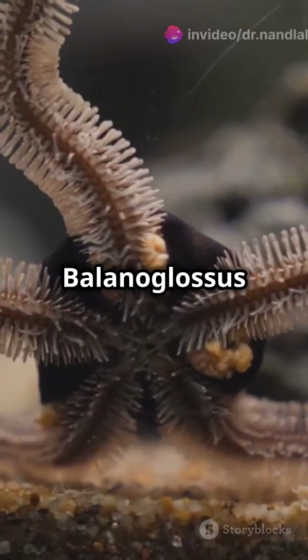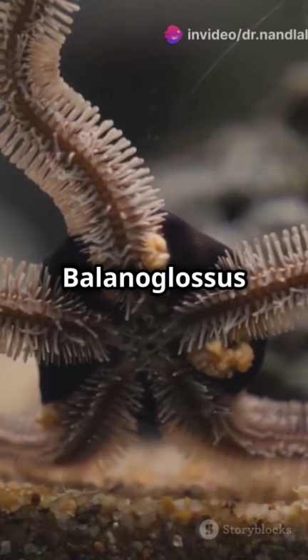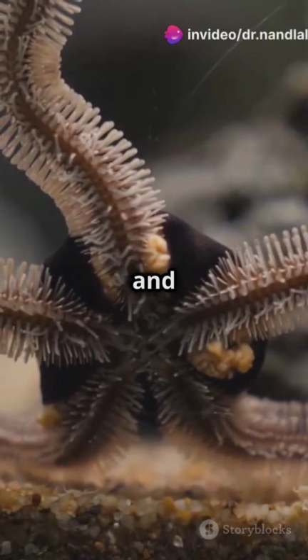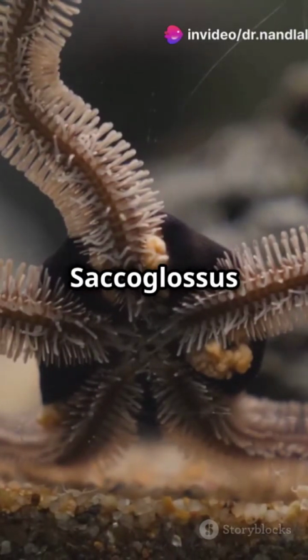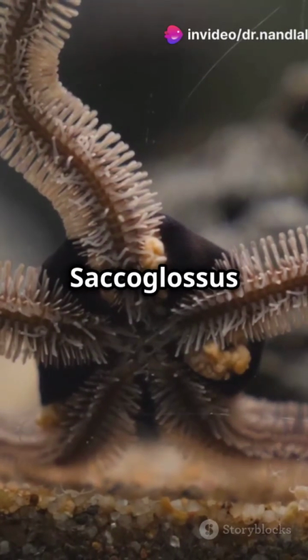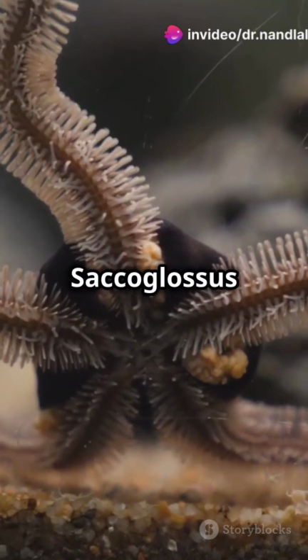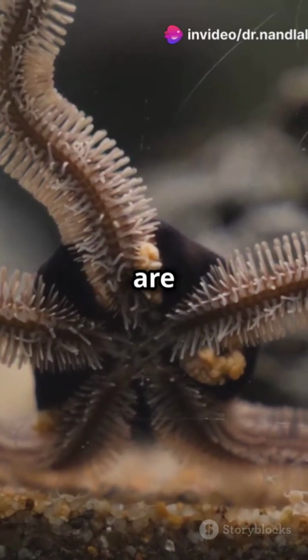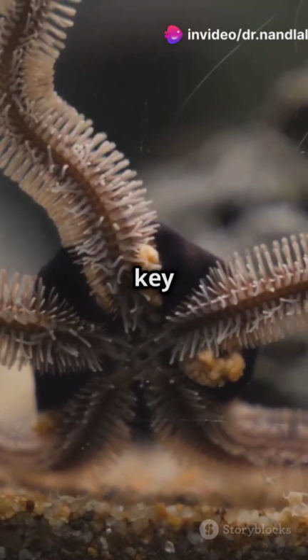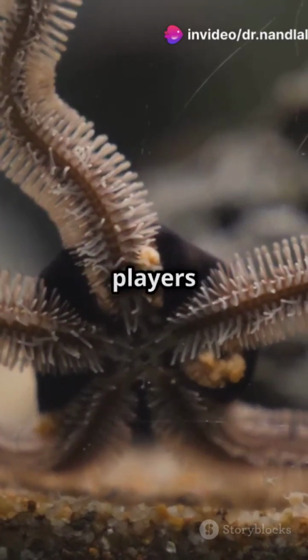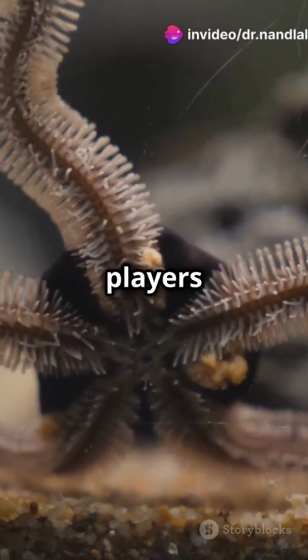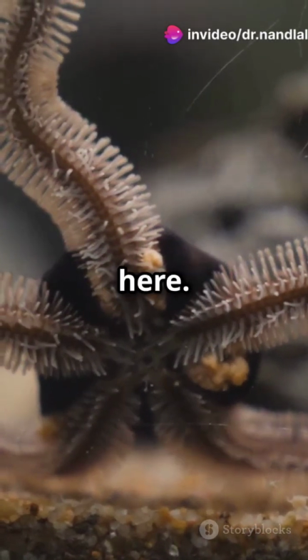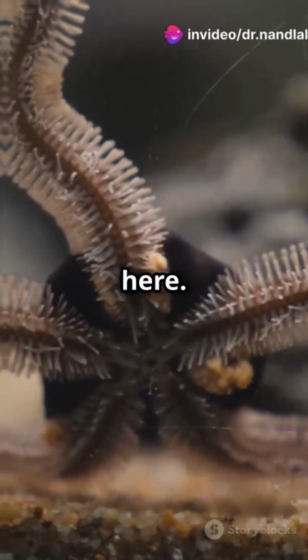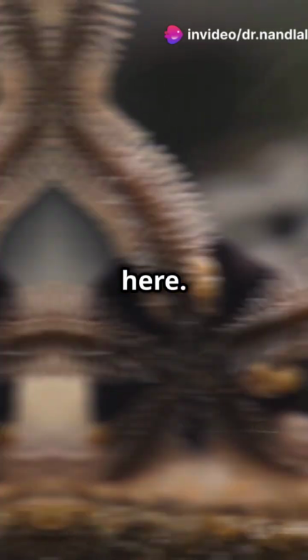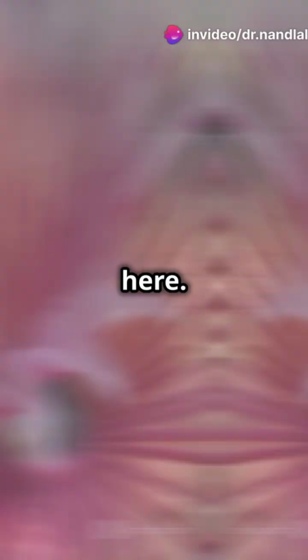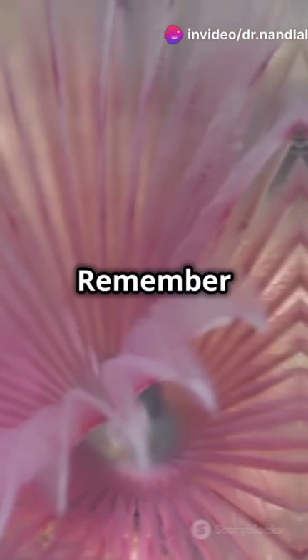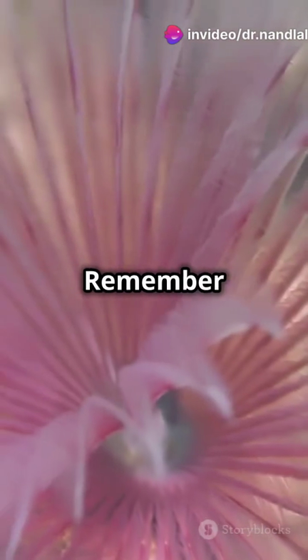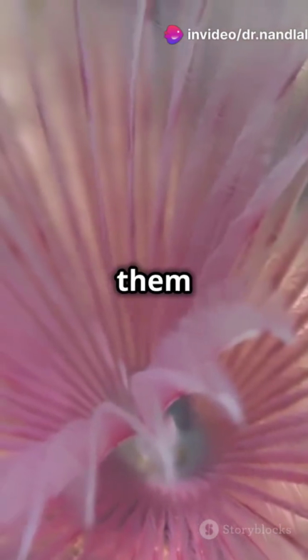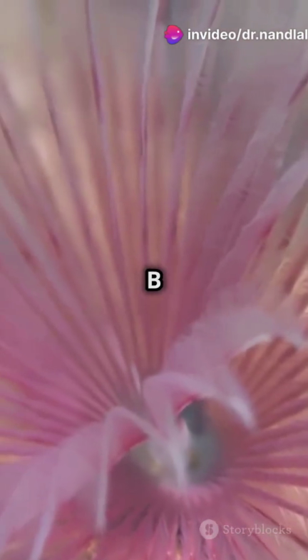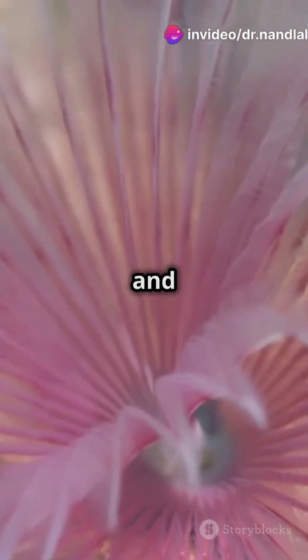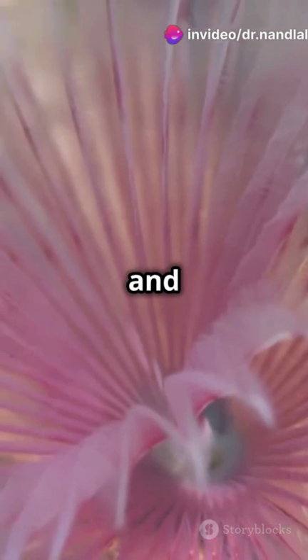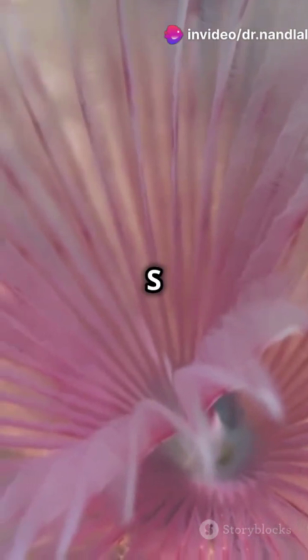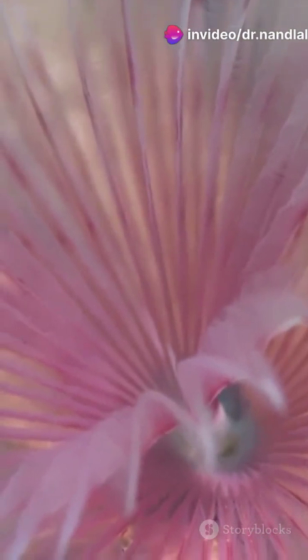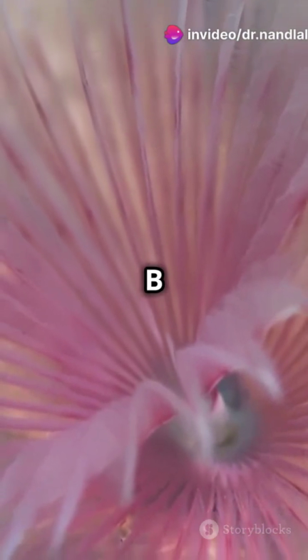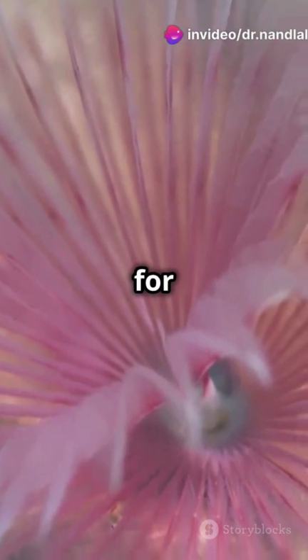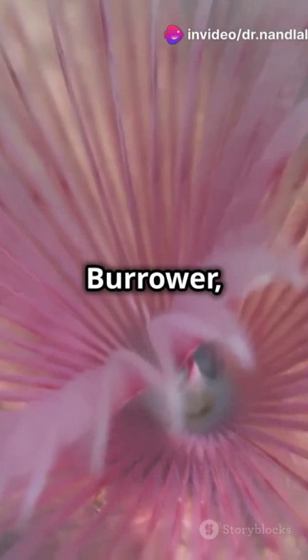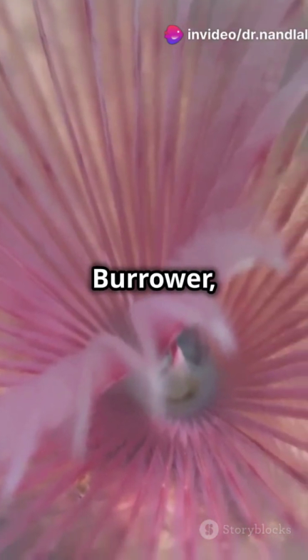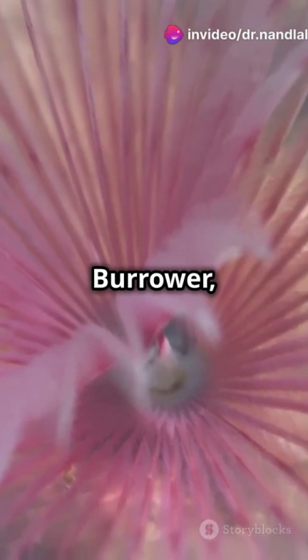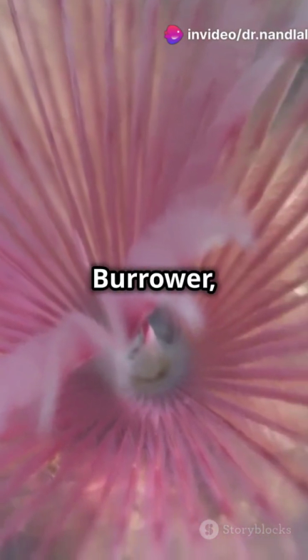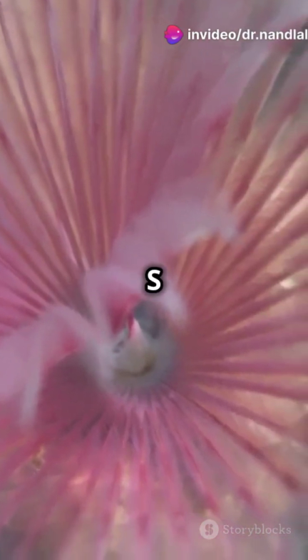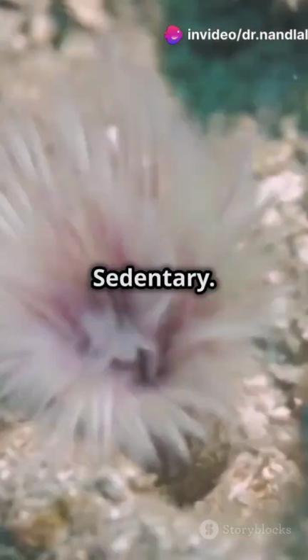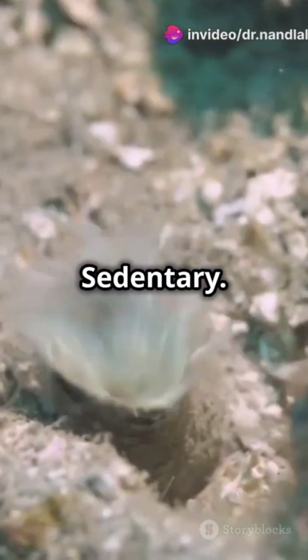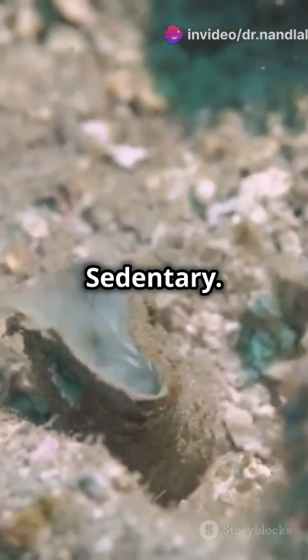Balanoglossus and Saccoglossus are the key players here. Remember them as B and S — B for burrower, S for sedentary.